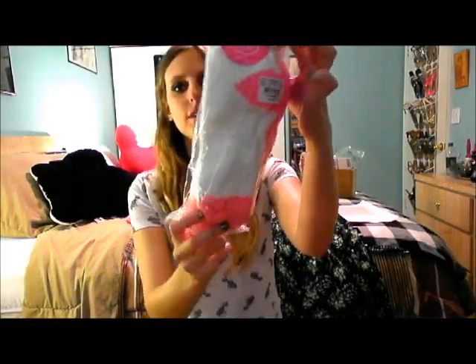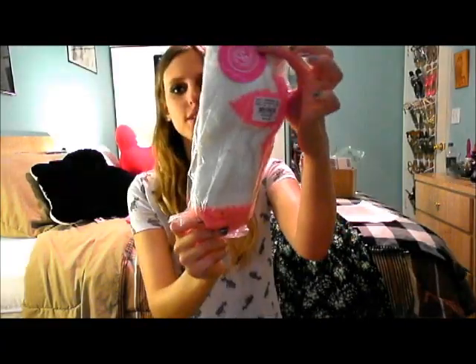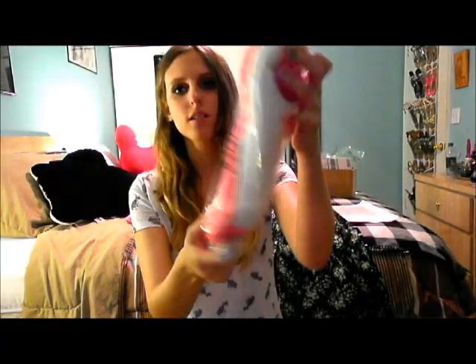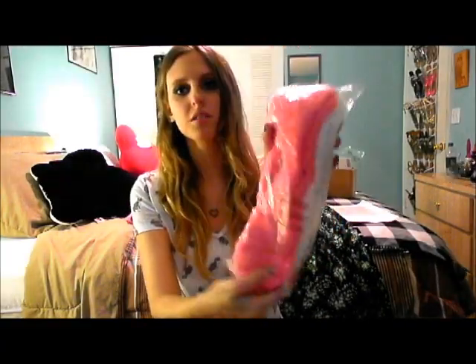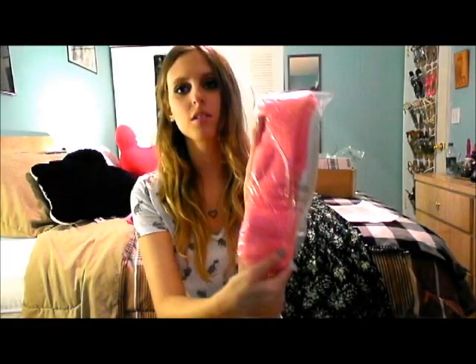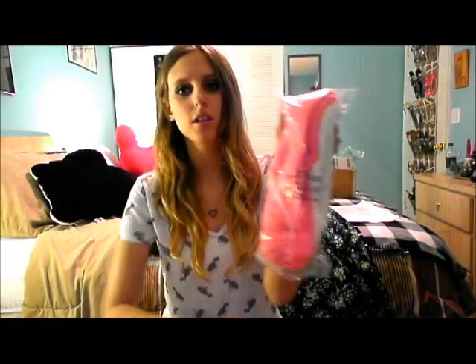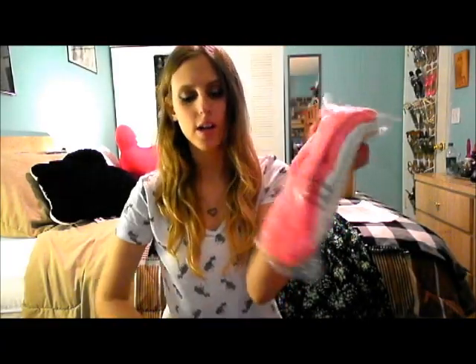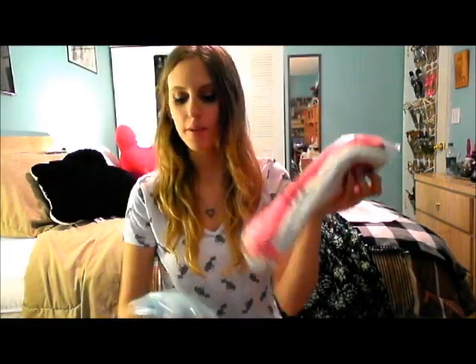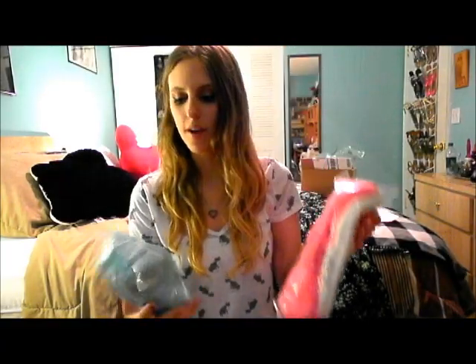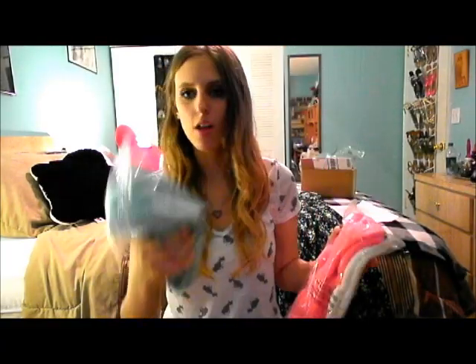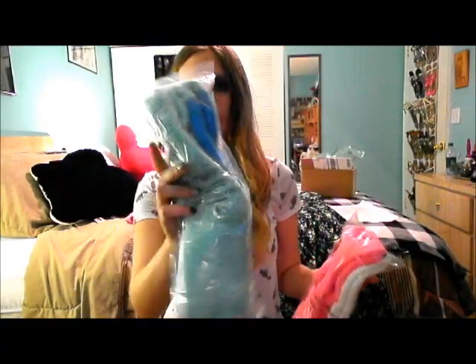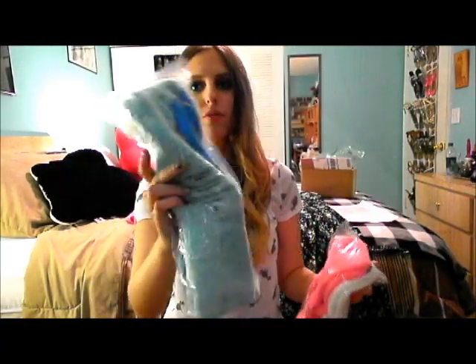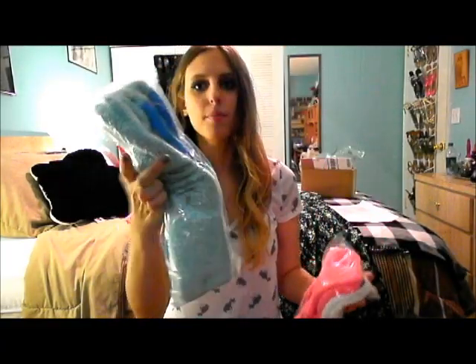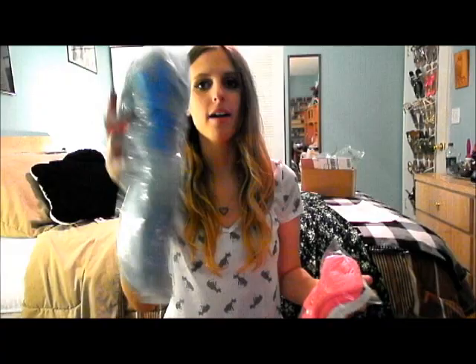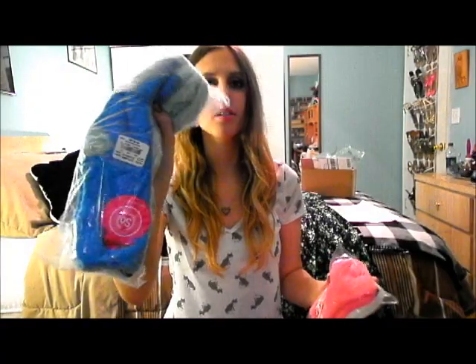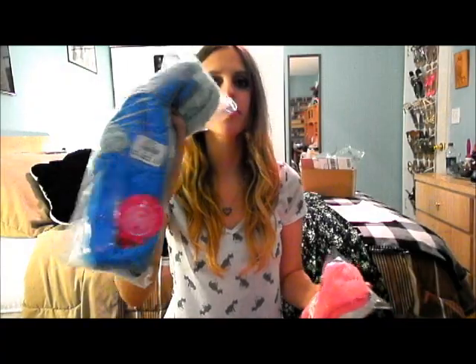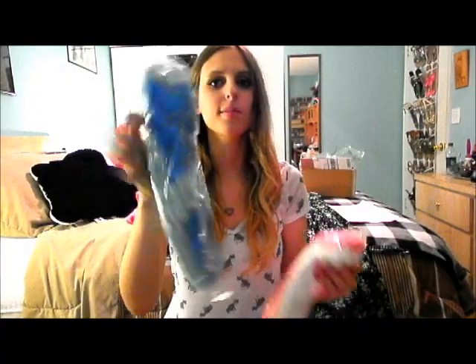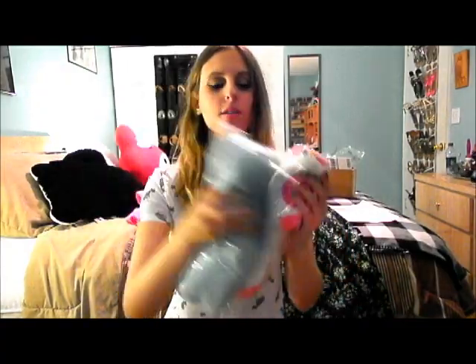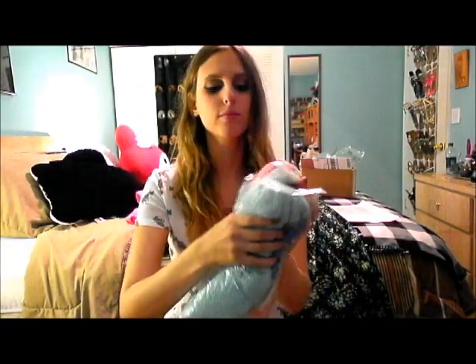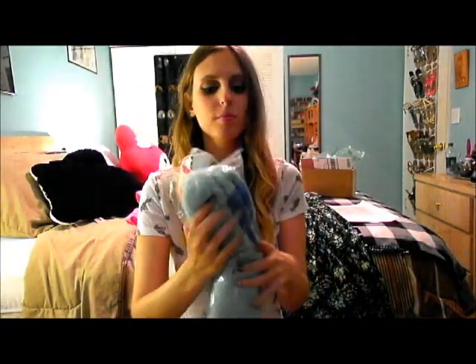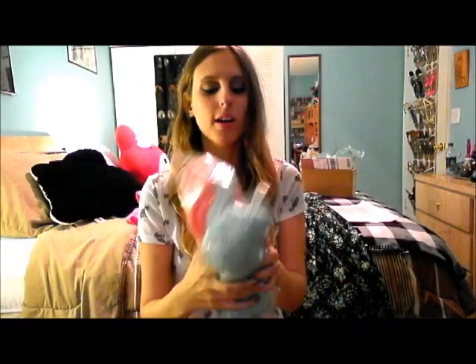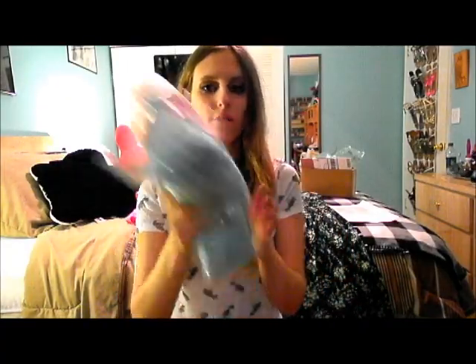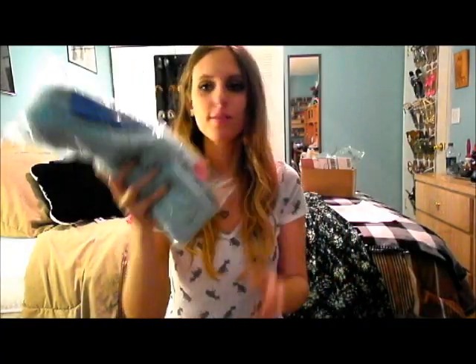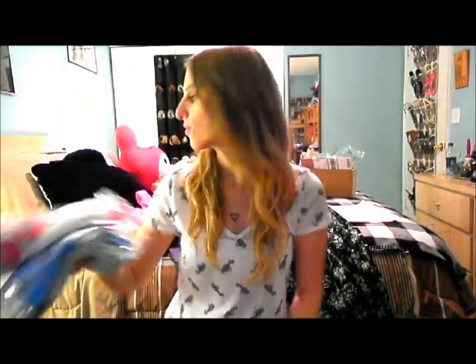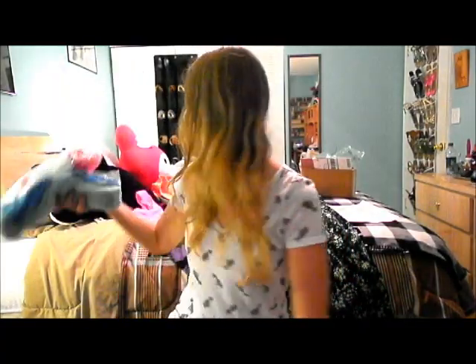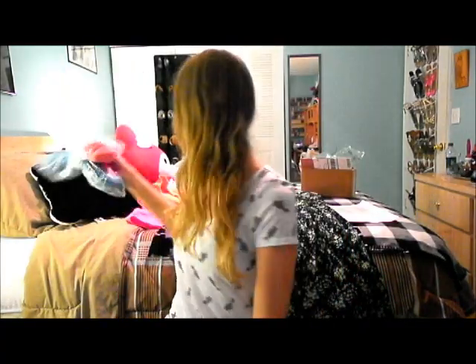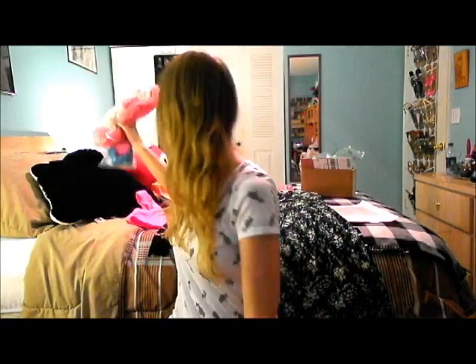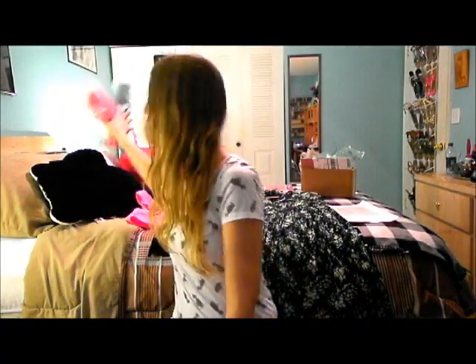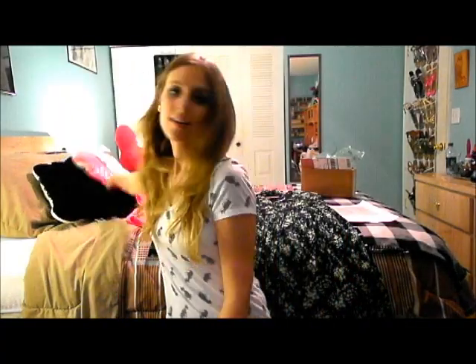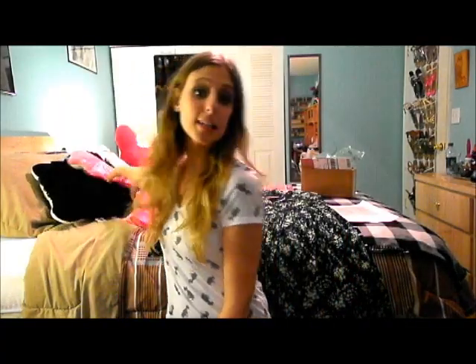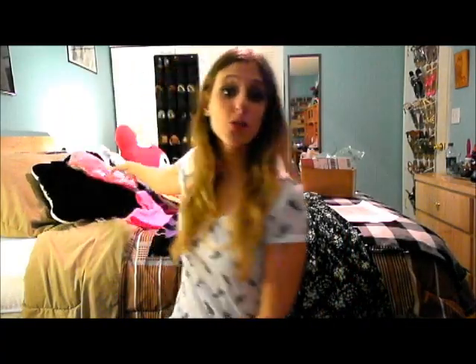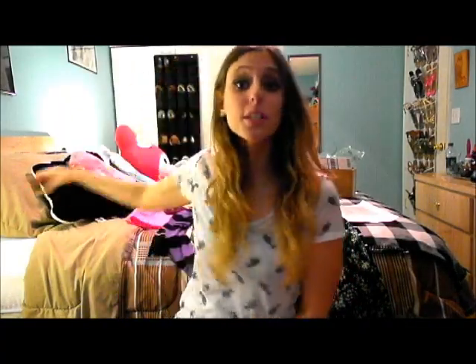First up, fluffy socks — they were $5 for a pack, so I have four socks for $10 total. I like those for winter.